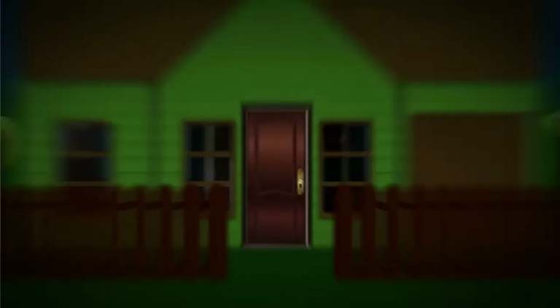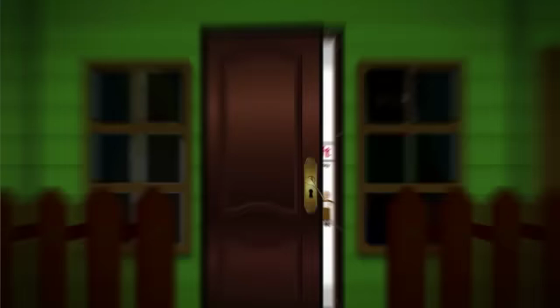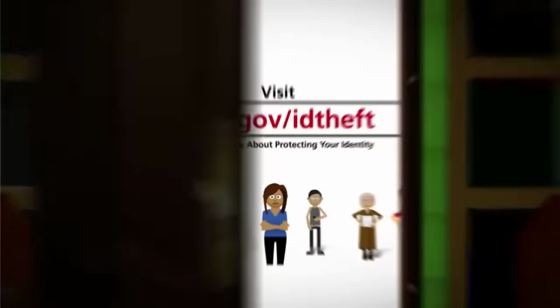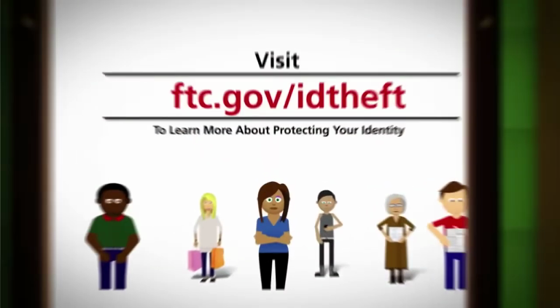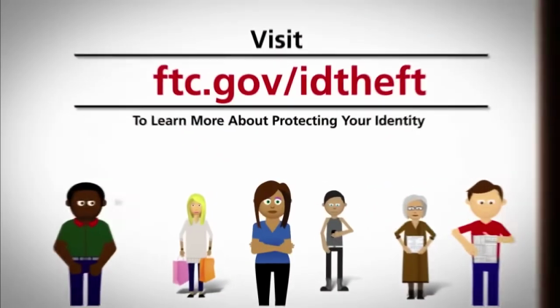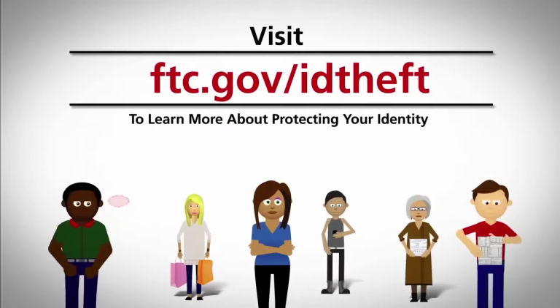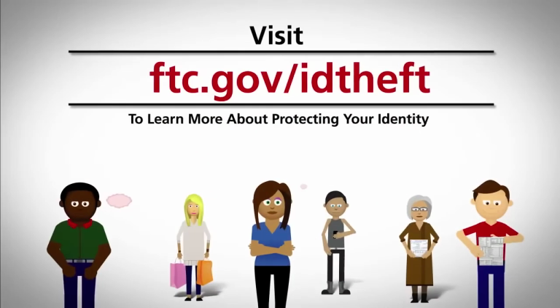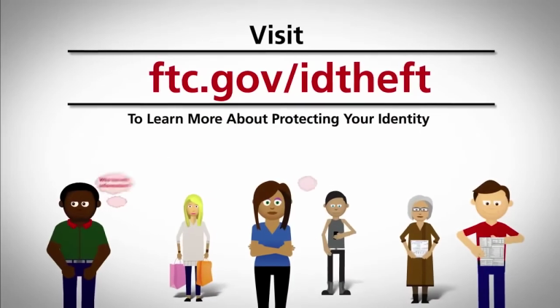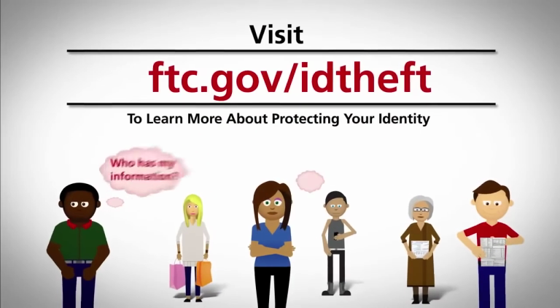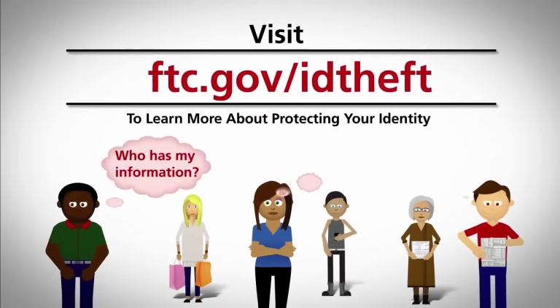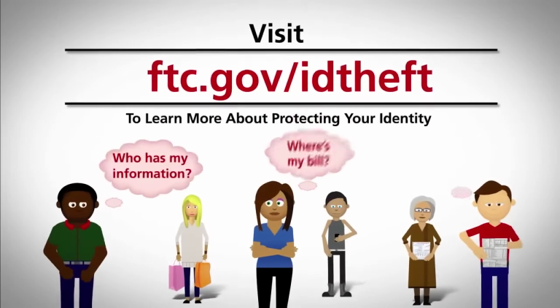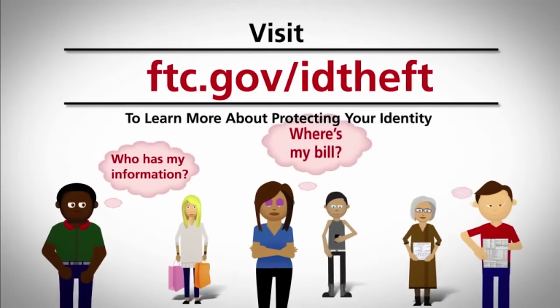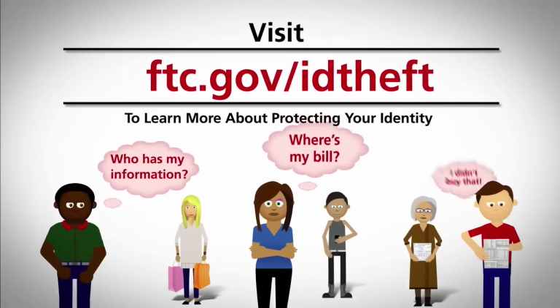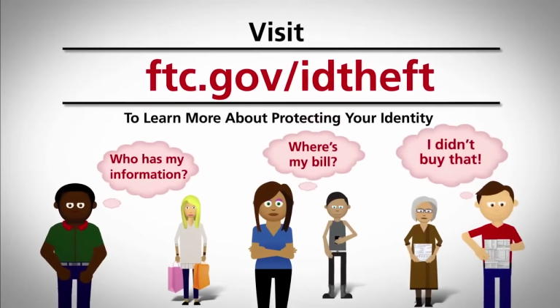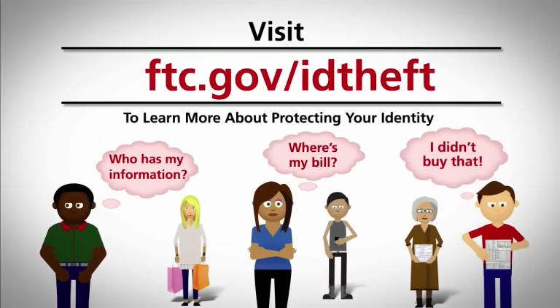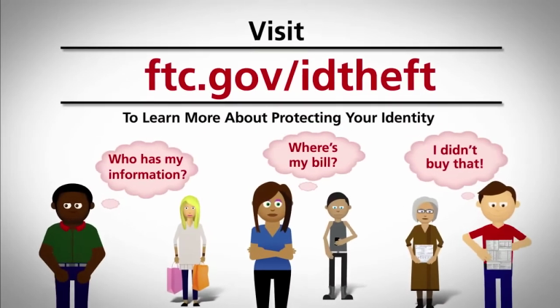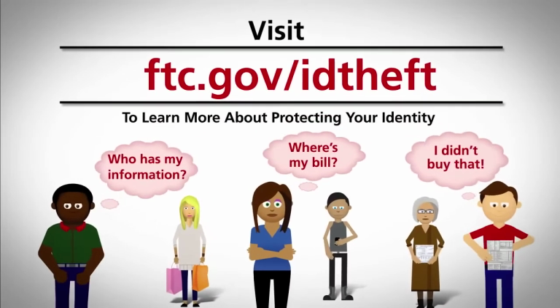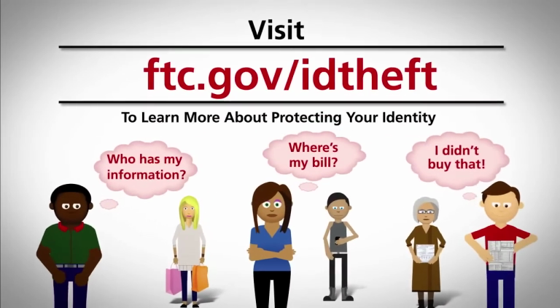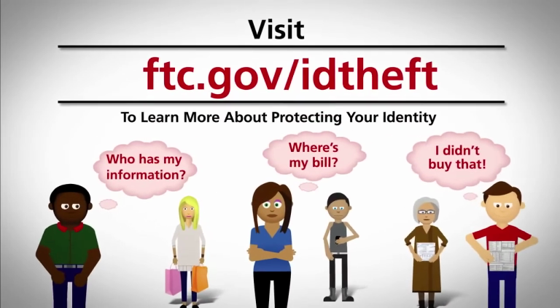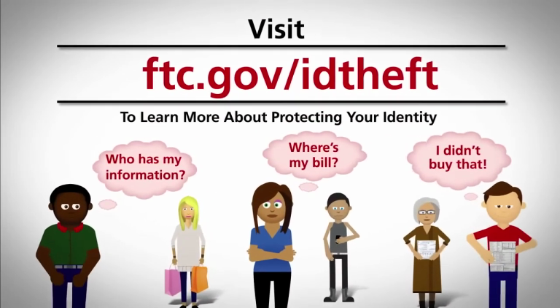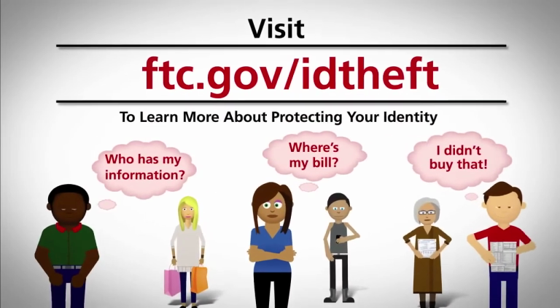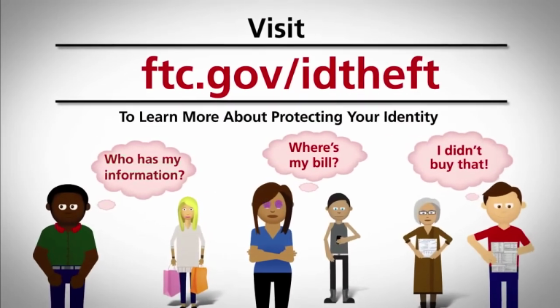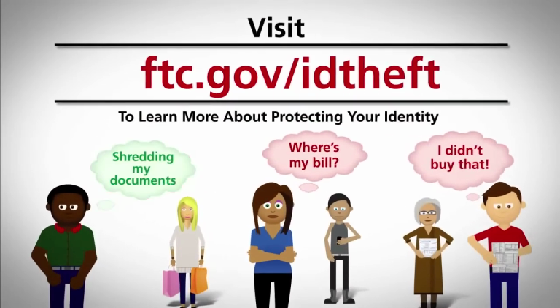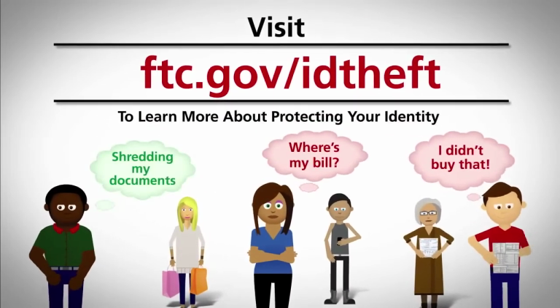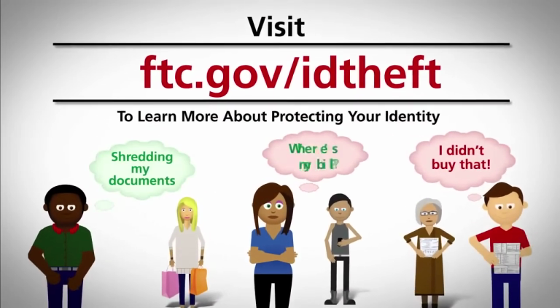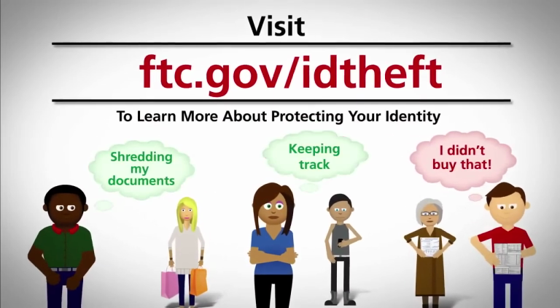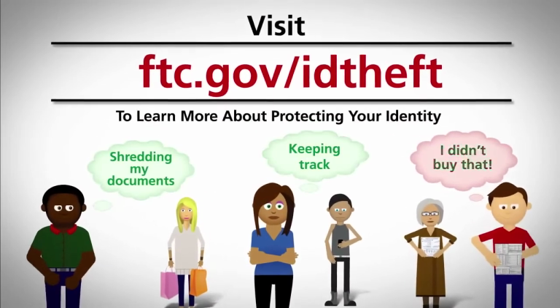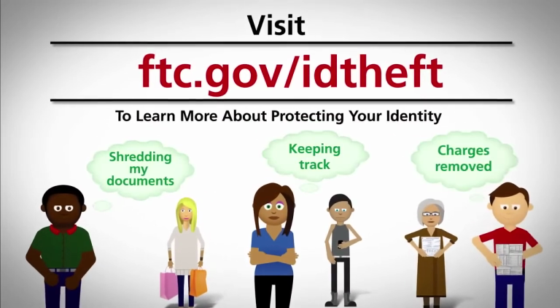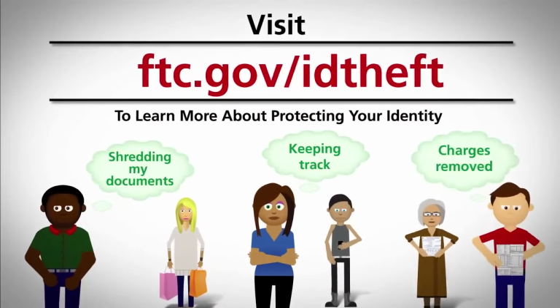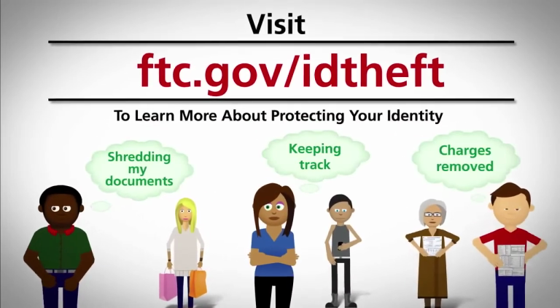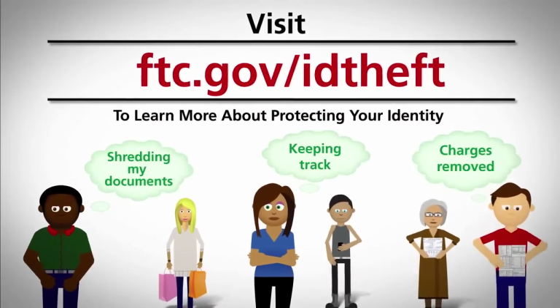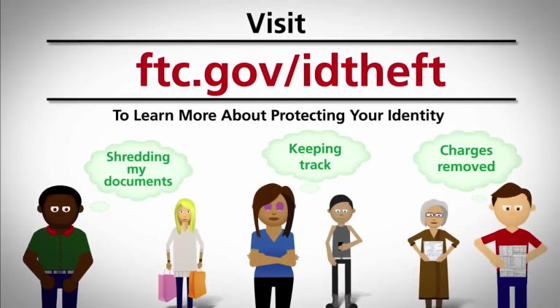For more tips and tools on dealing with identity theft, visit ftc.gov/idtheft.